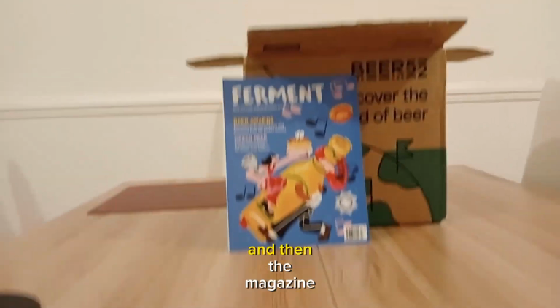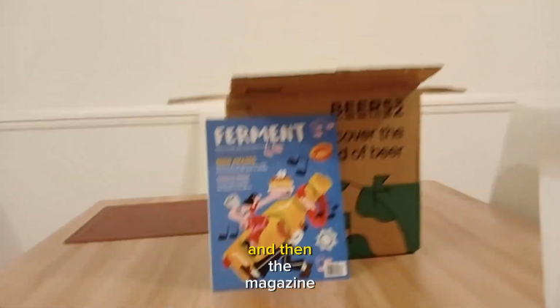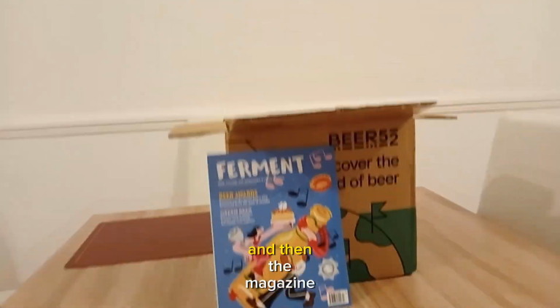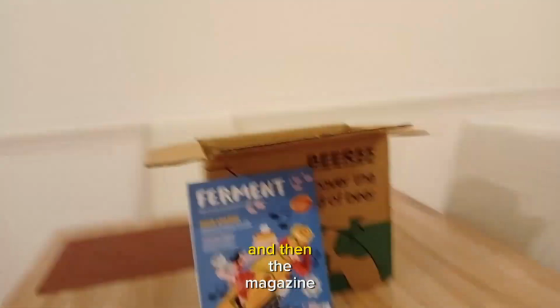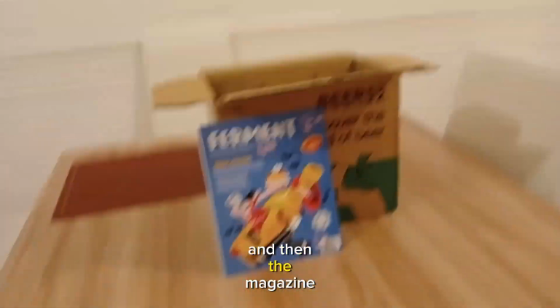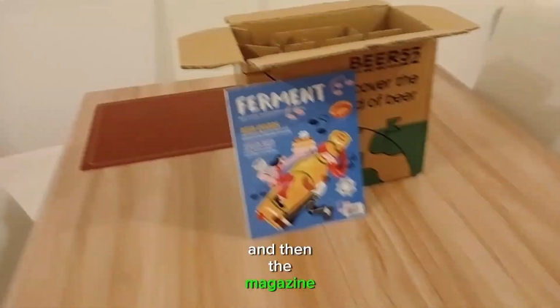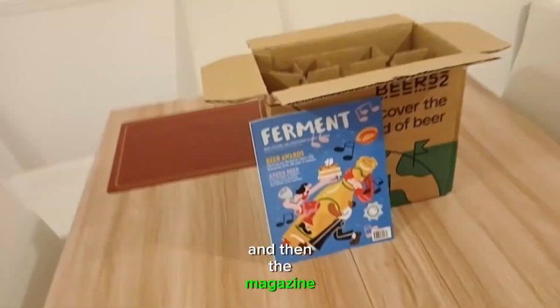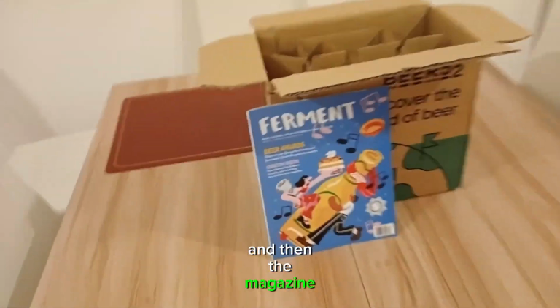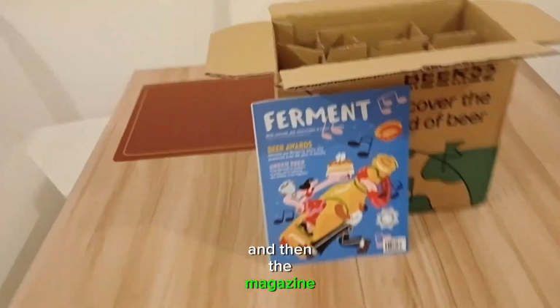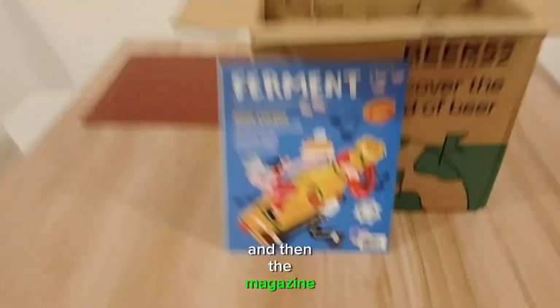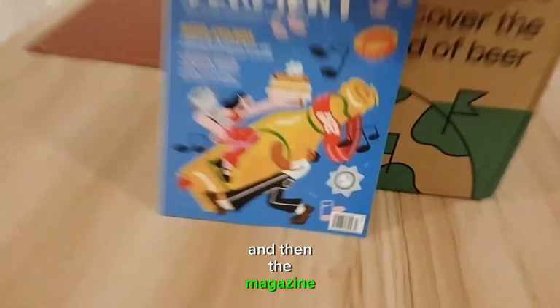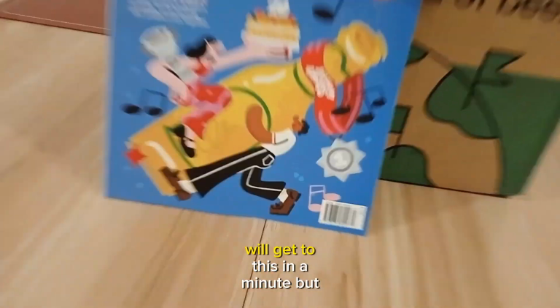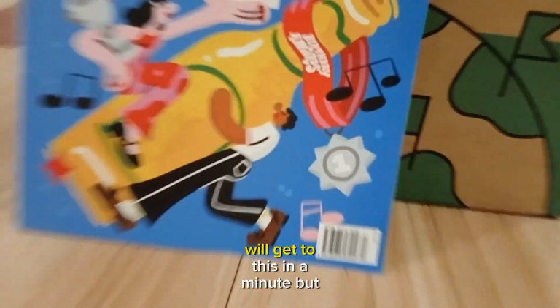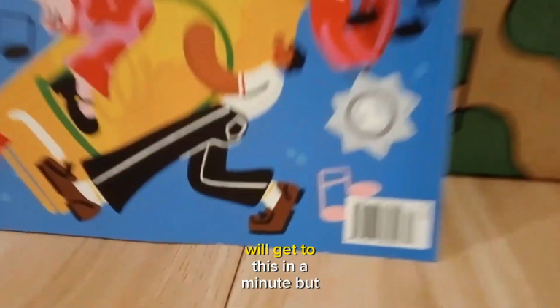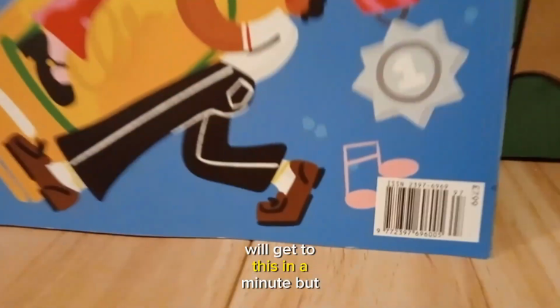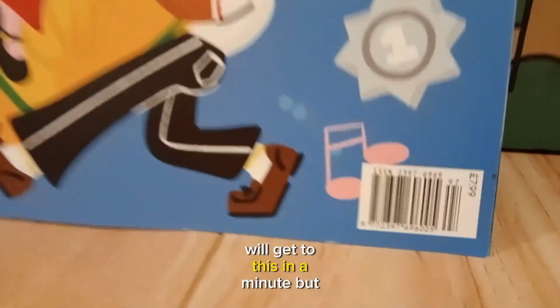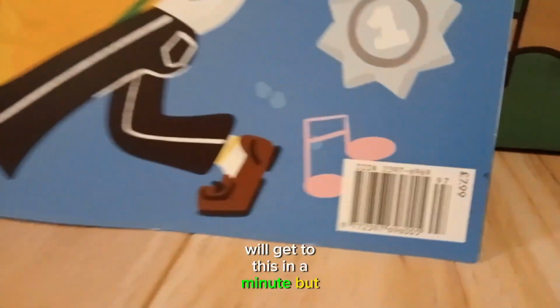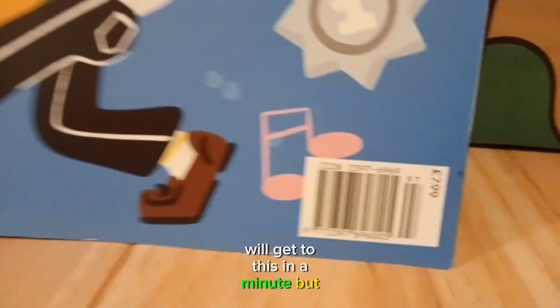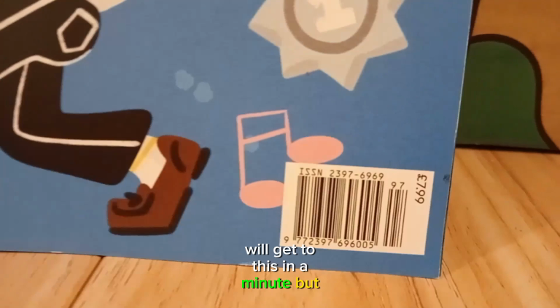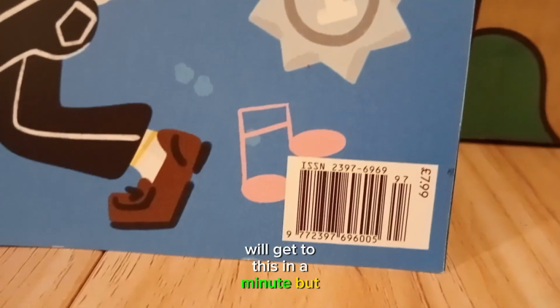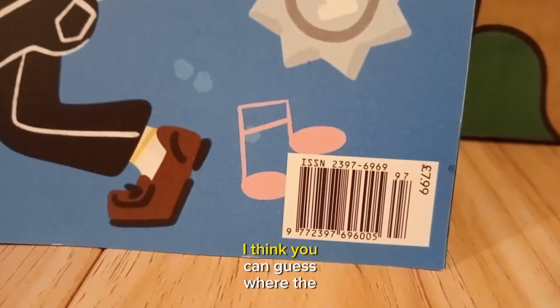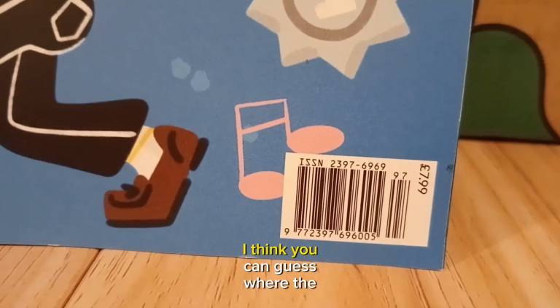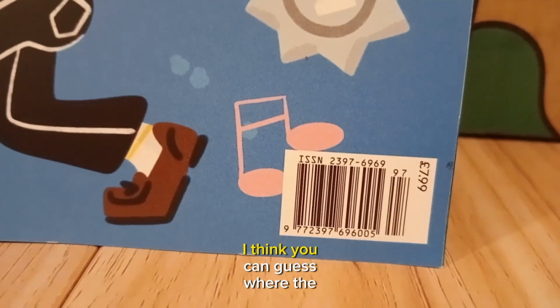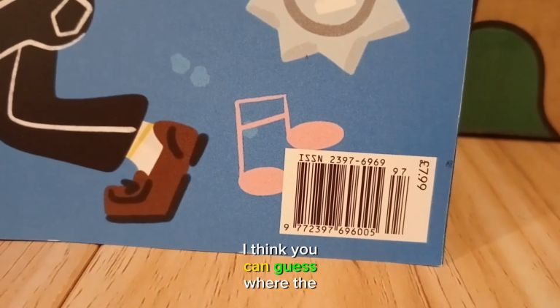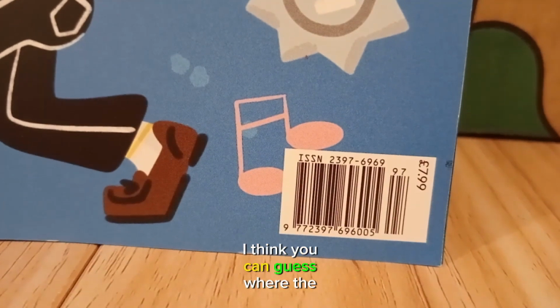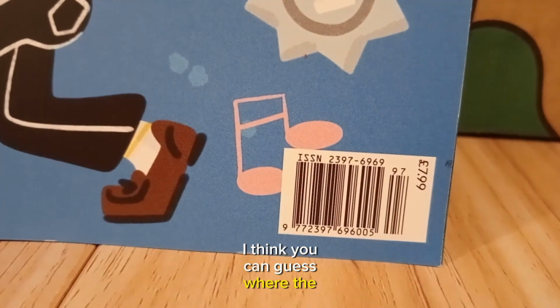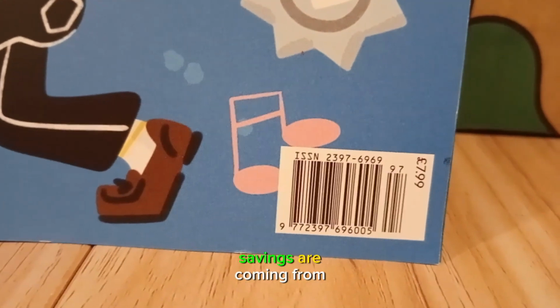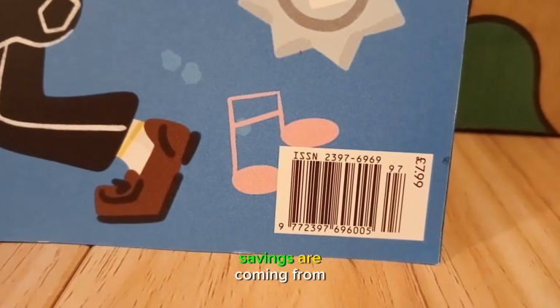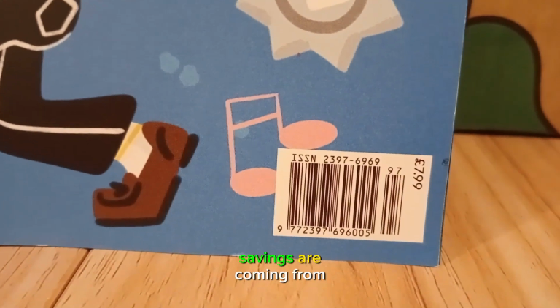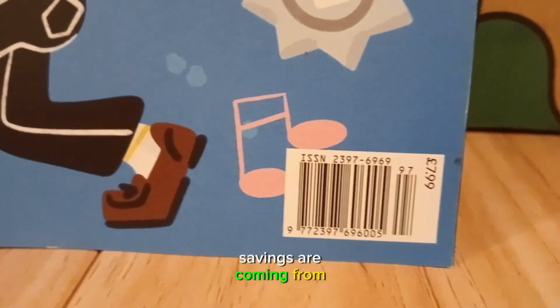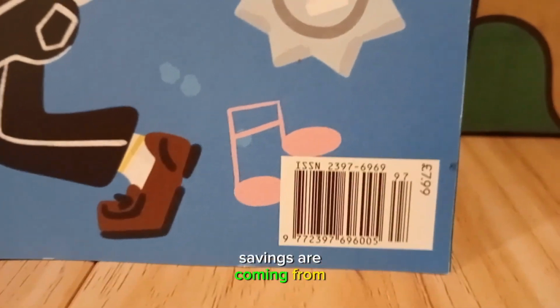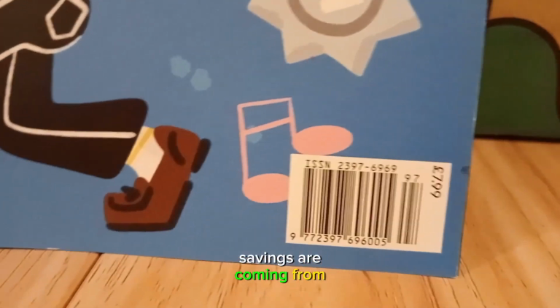And then the magazine — we'll get to this in a minute, but I think you can guess where the savings are coming from now.